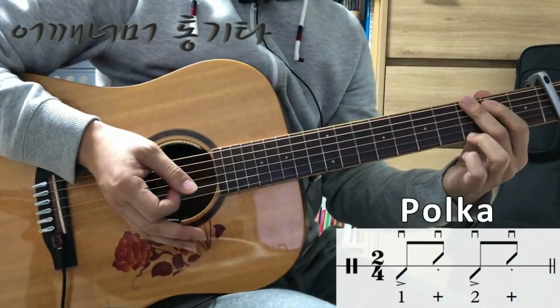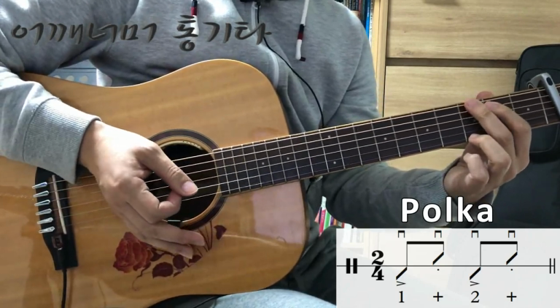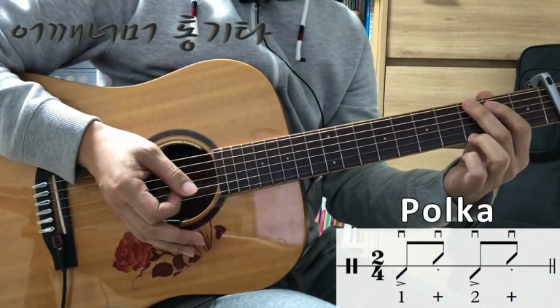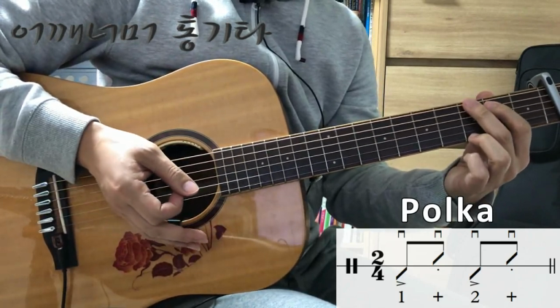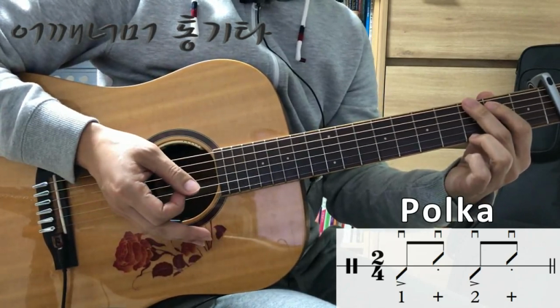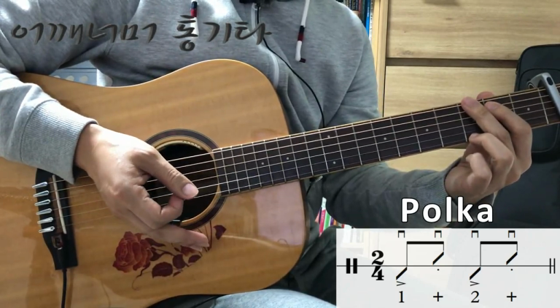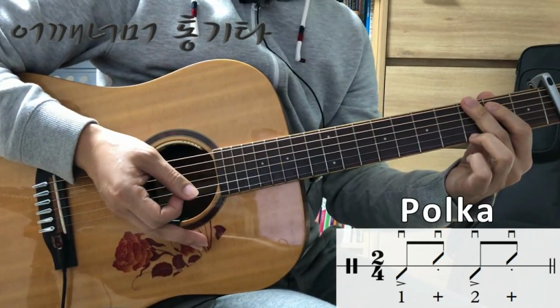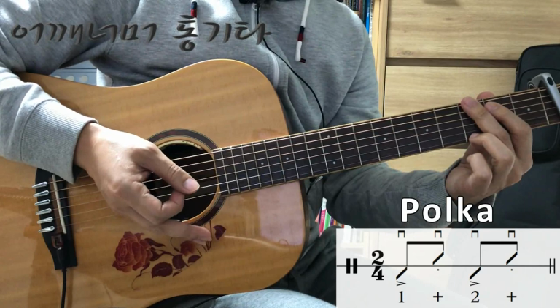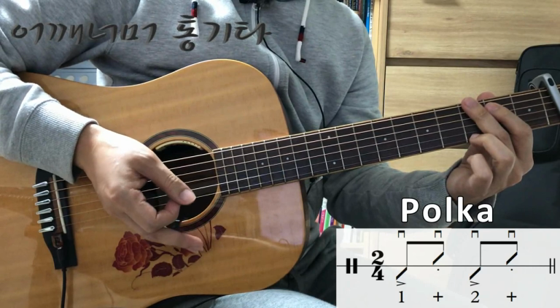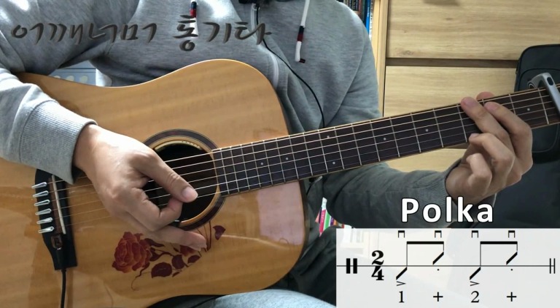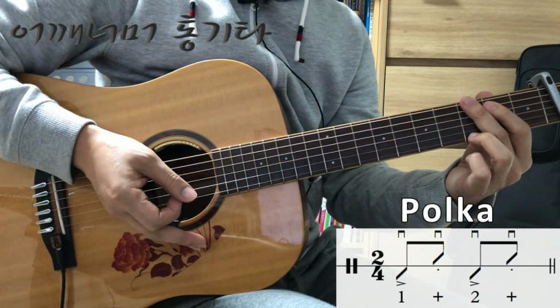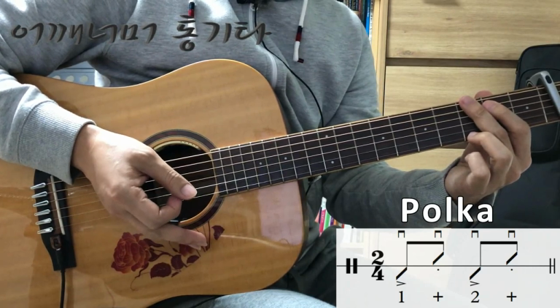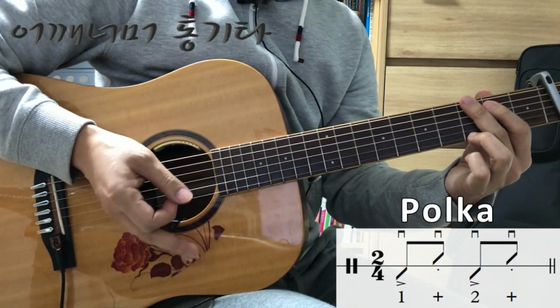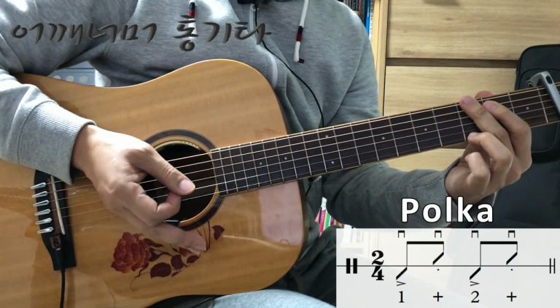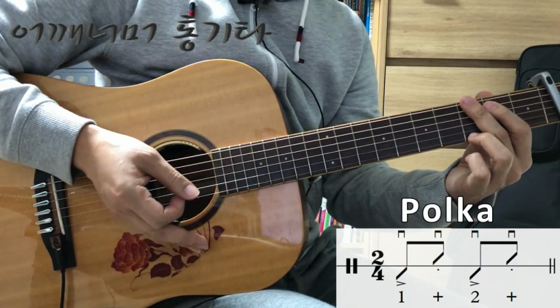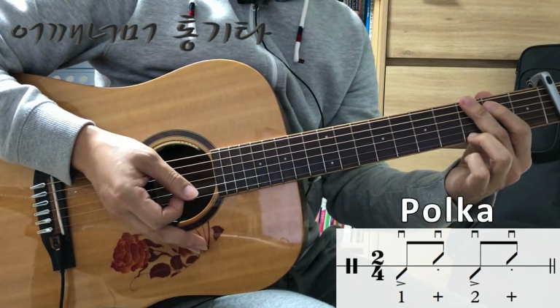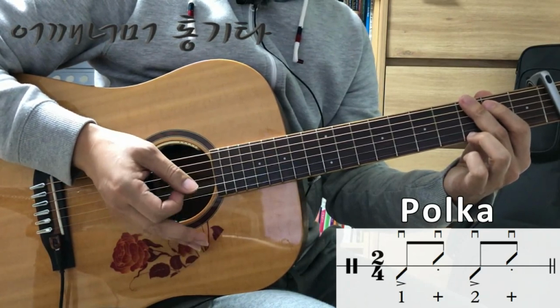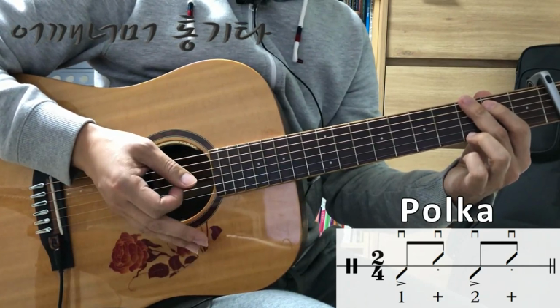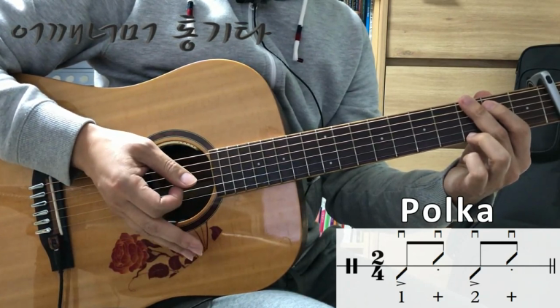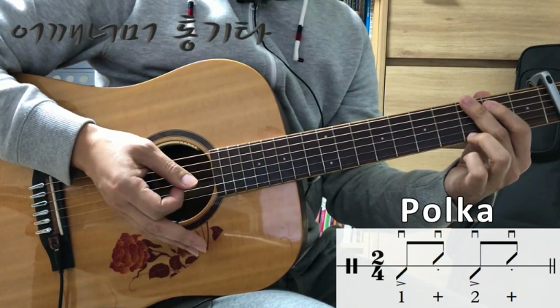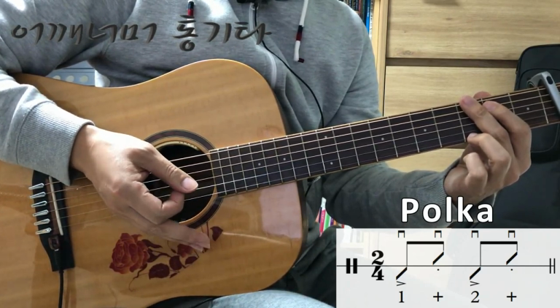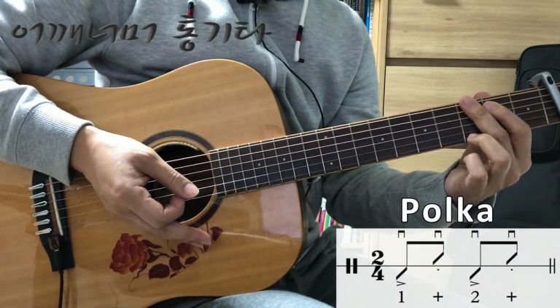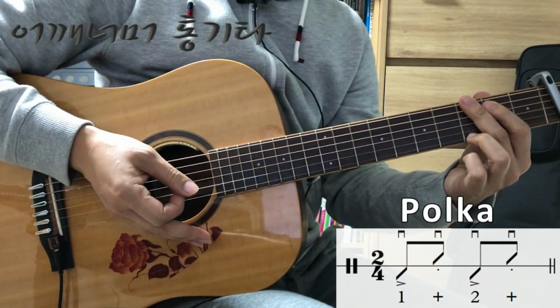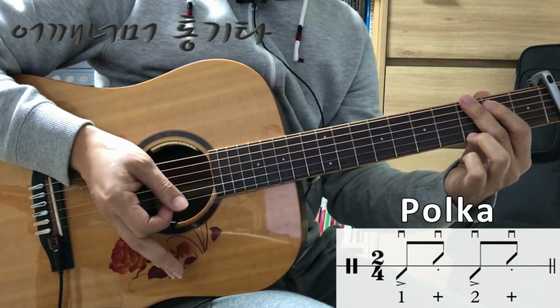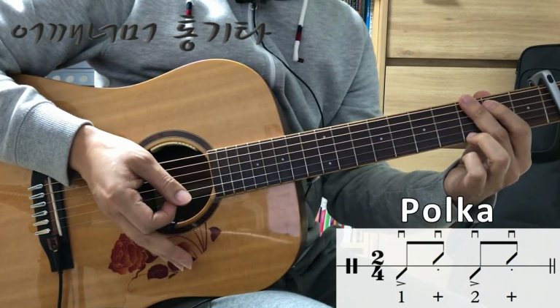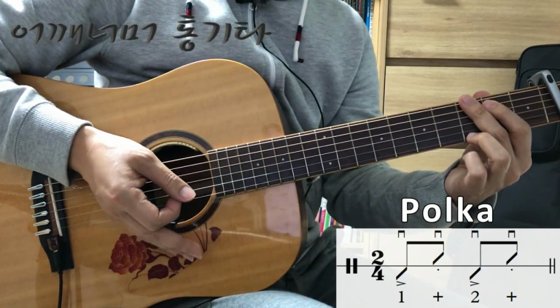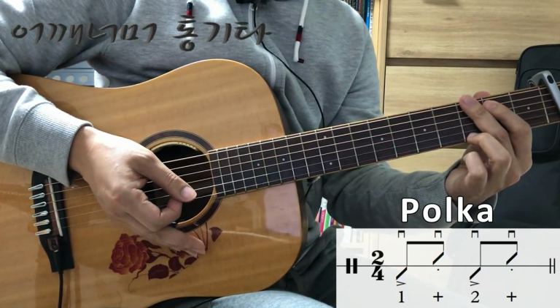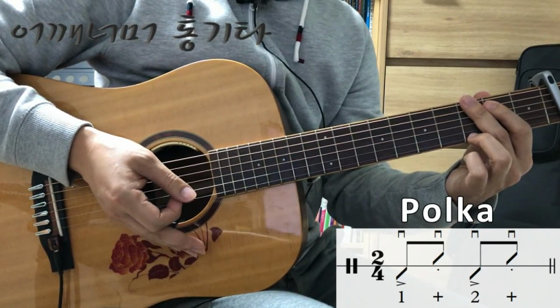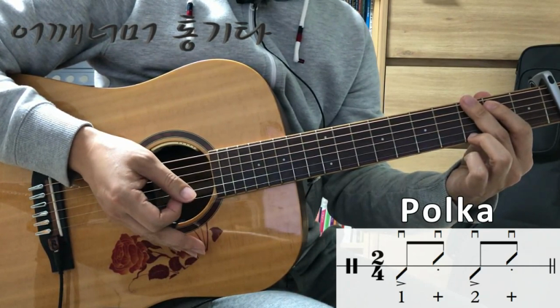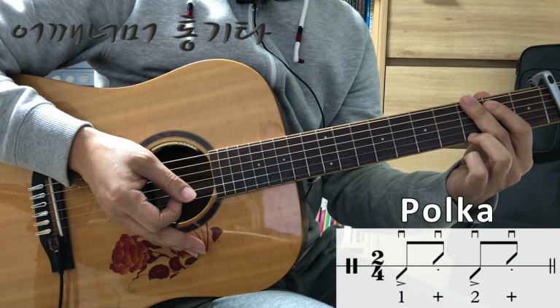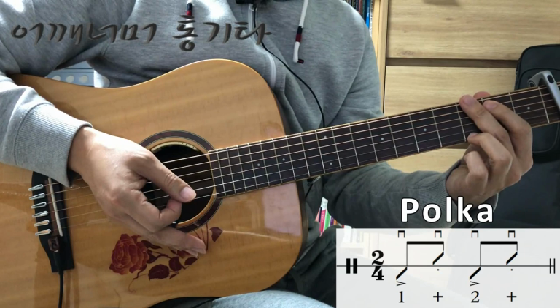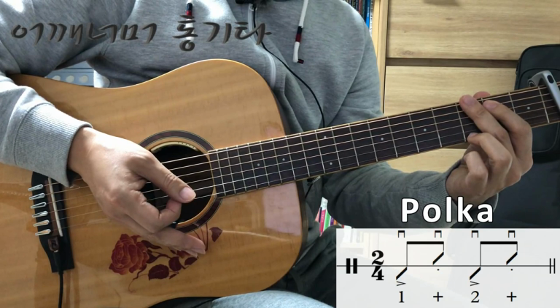4분의 4 박자 폴카랑 연주상으로는 다를 게 하나도 없습니다. 그냥 한 마디가 두 박자로 되어 있는 것만 다를 뿐입니다.